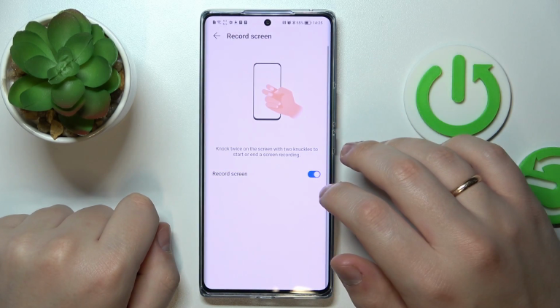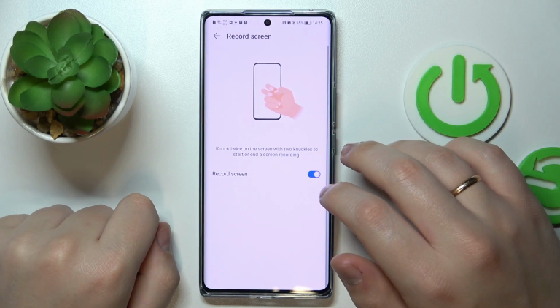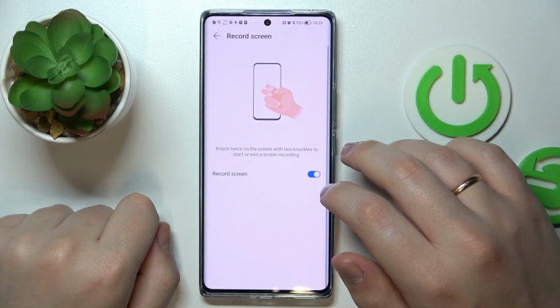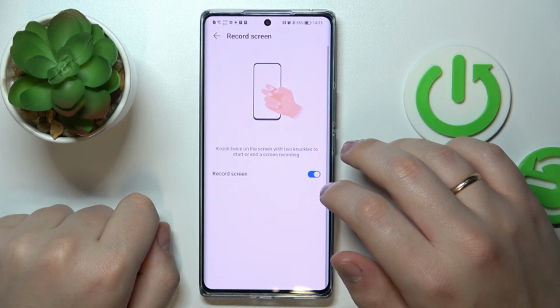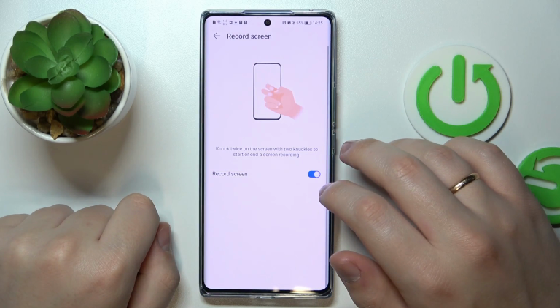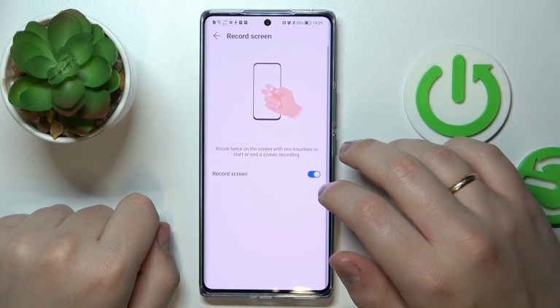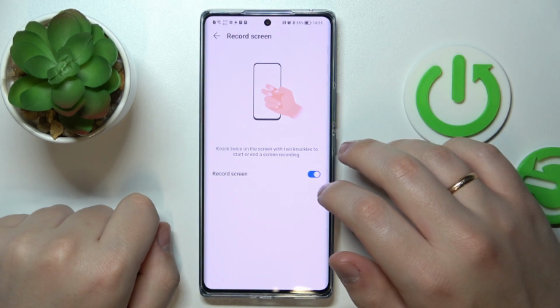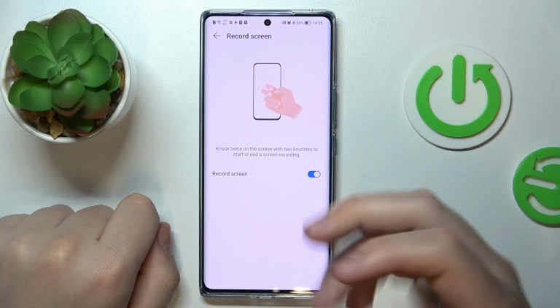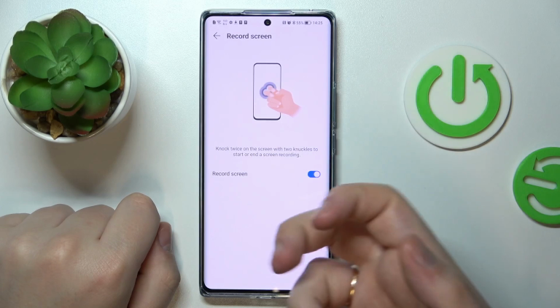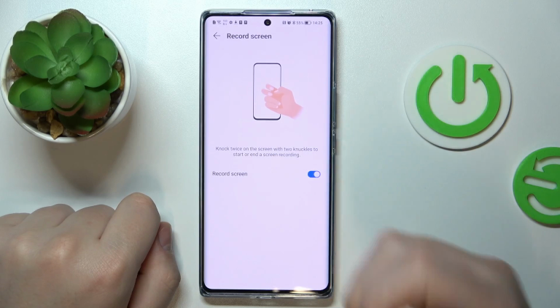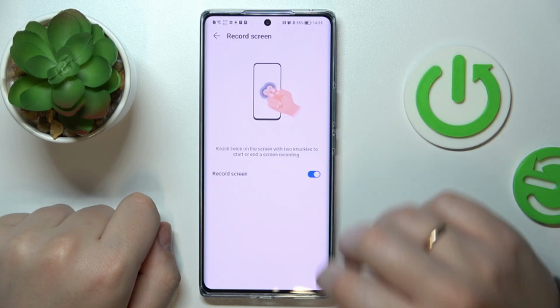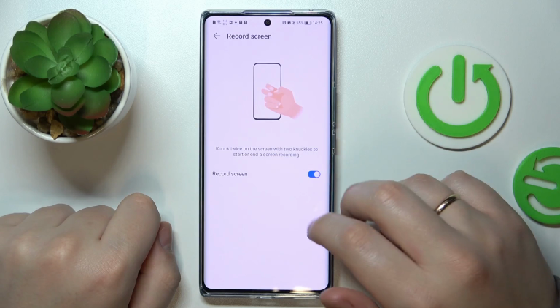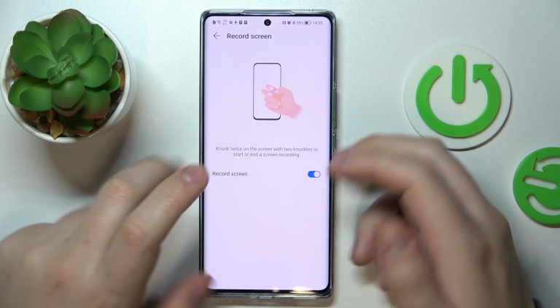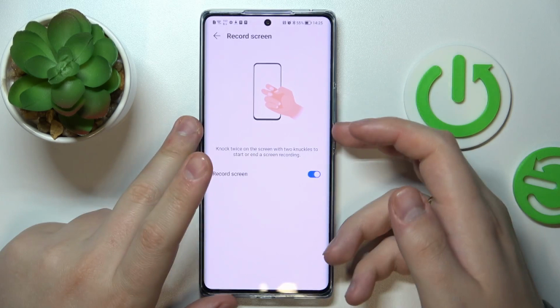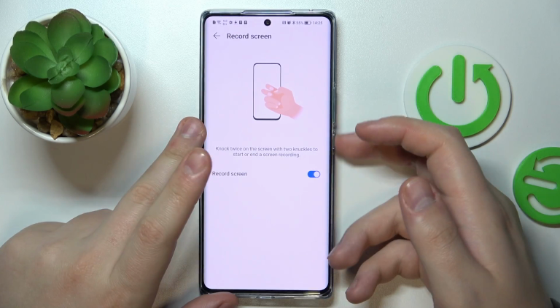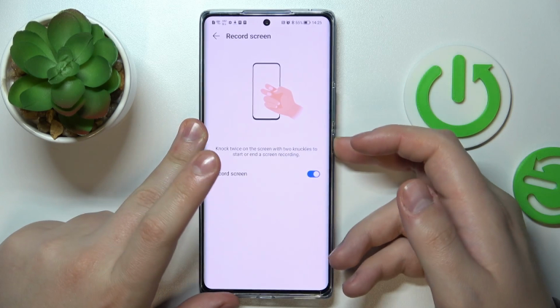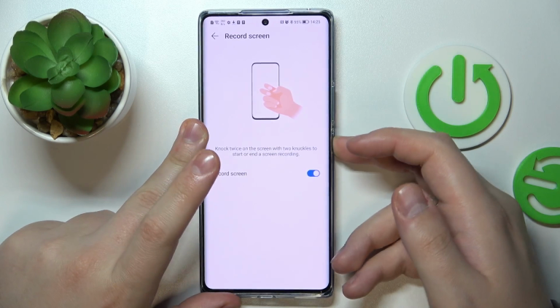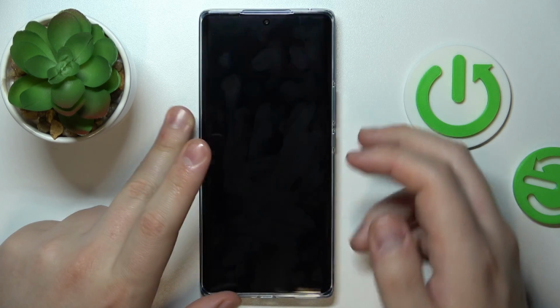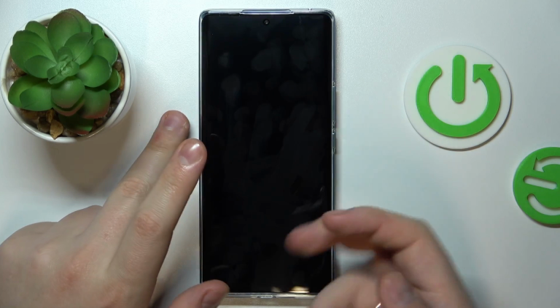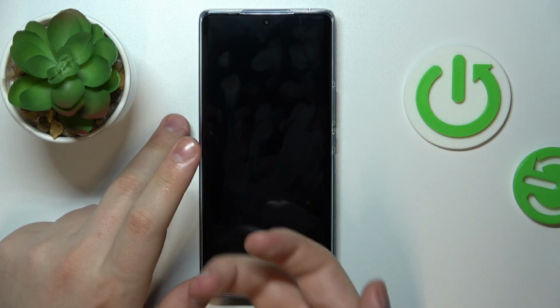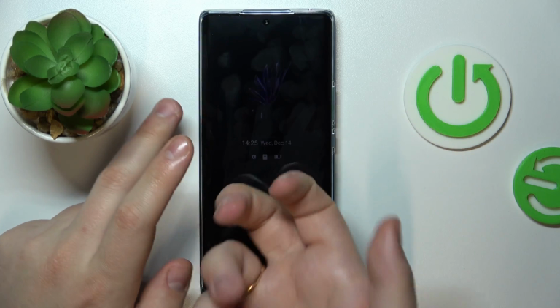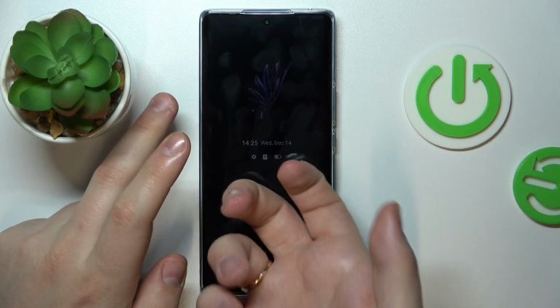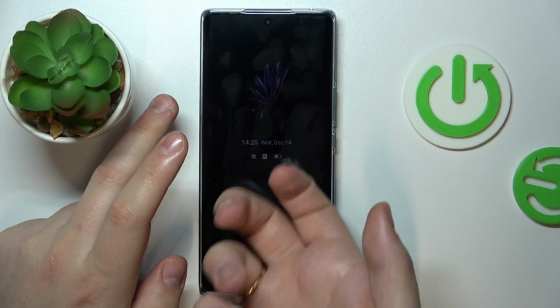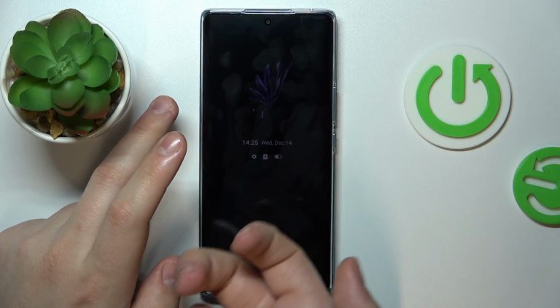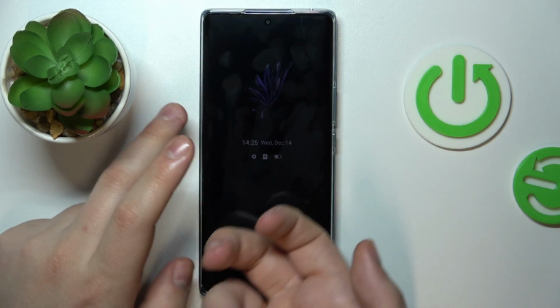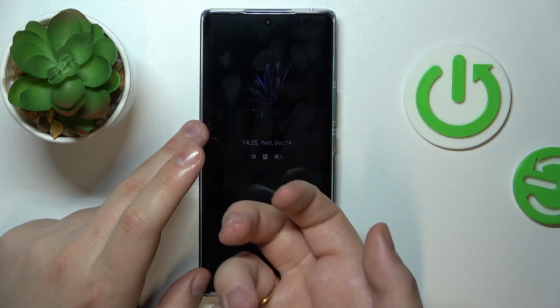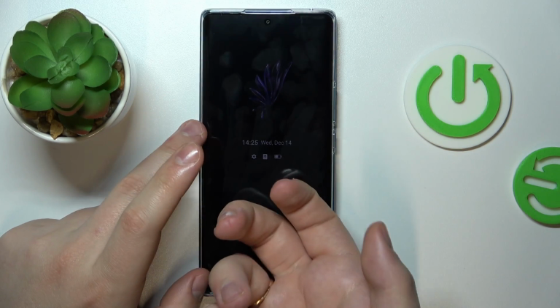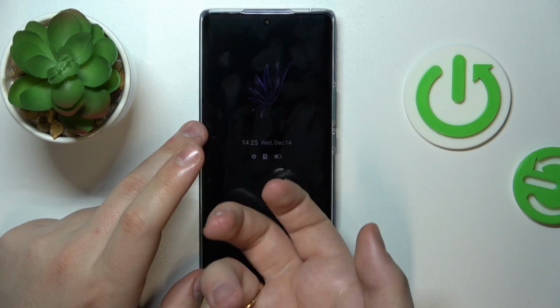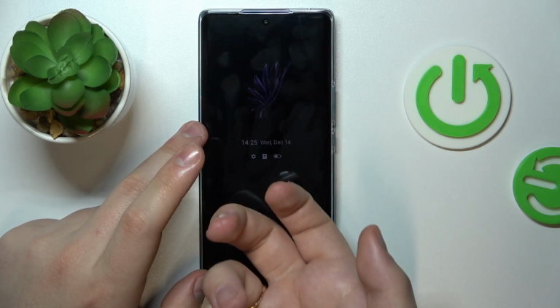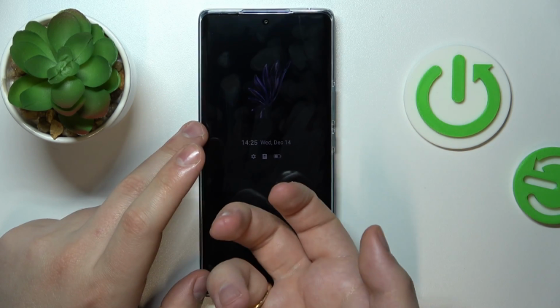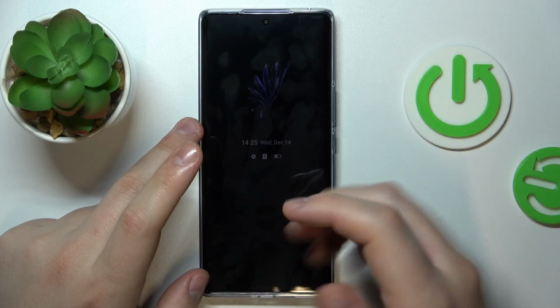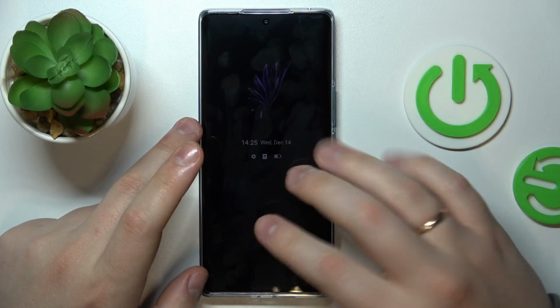What about the screenshot shortcut? You can knock twice on the screen with two knuckles, but this will not work from the lock screen — as expected, it does not.